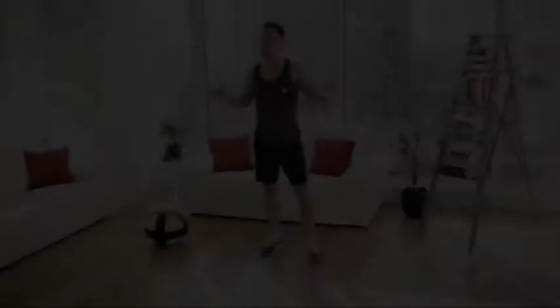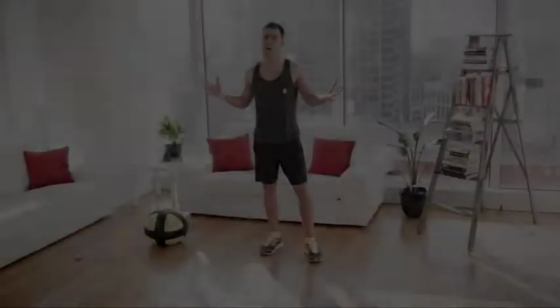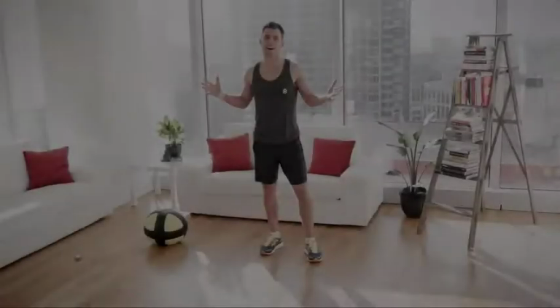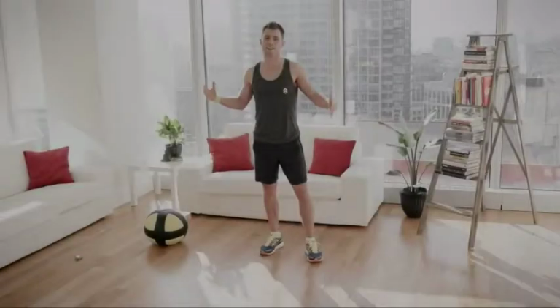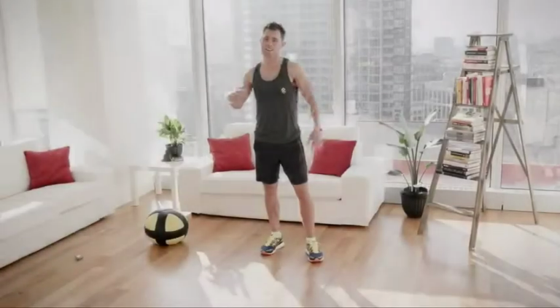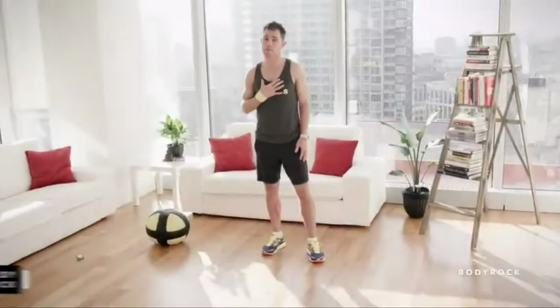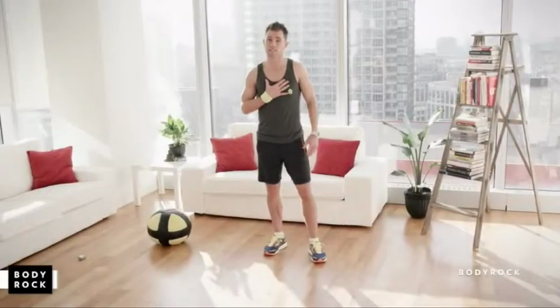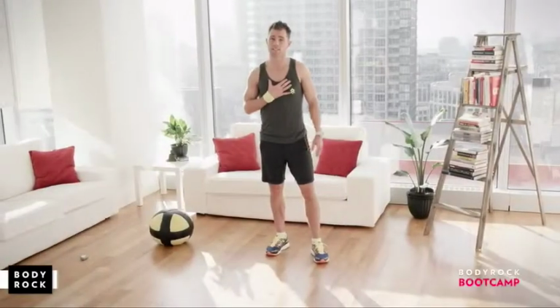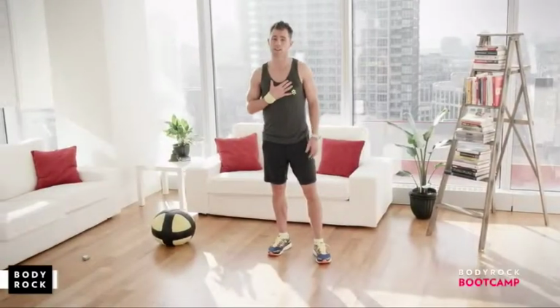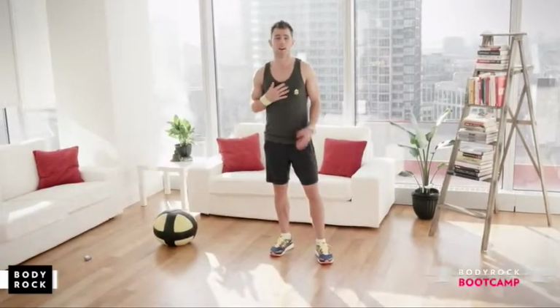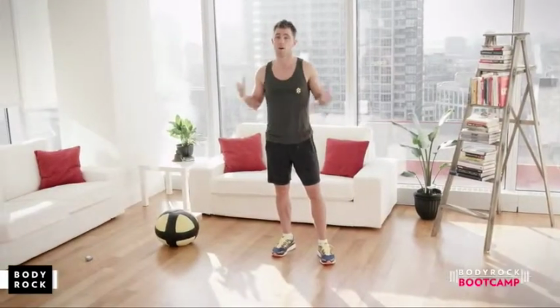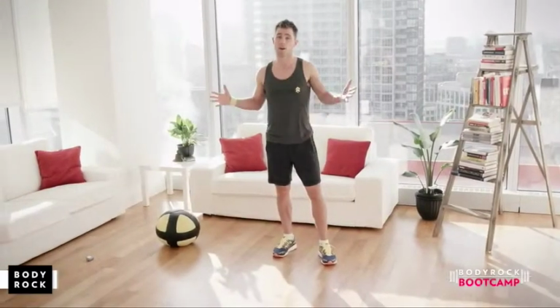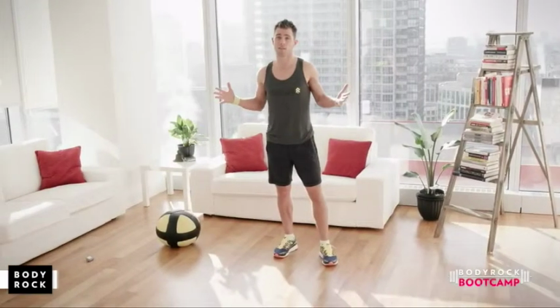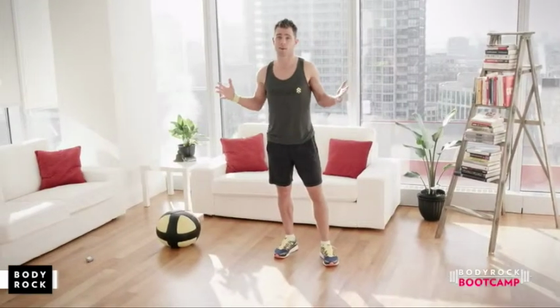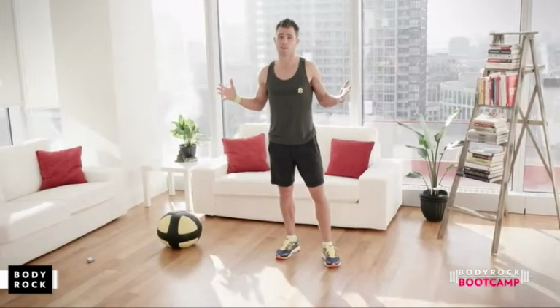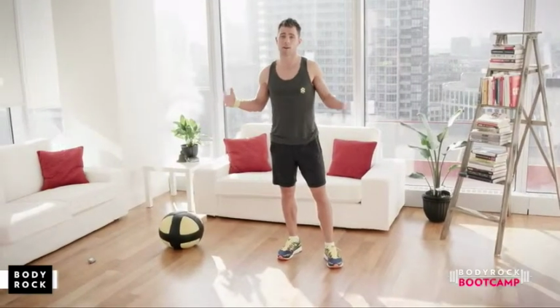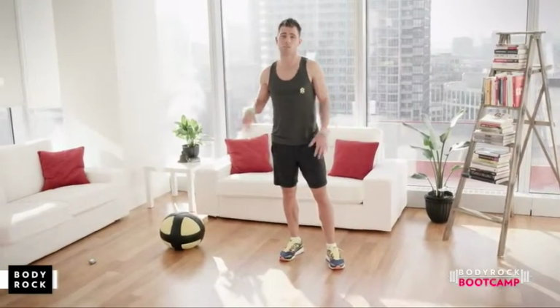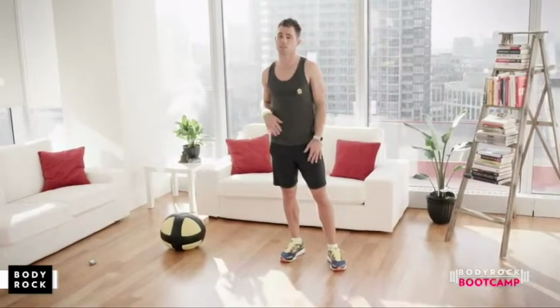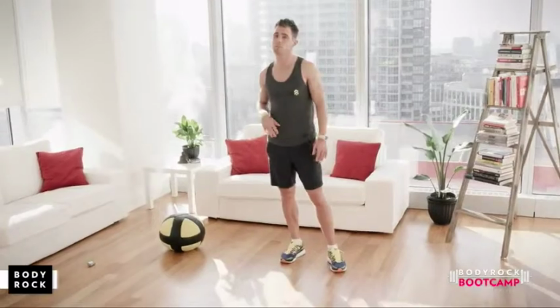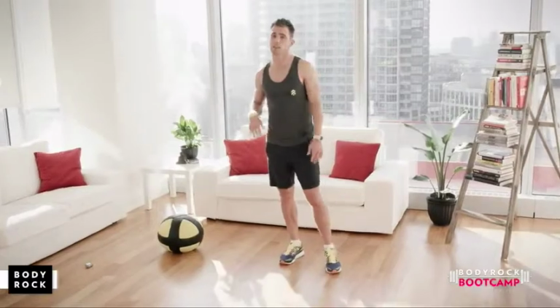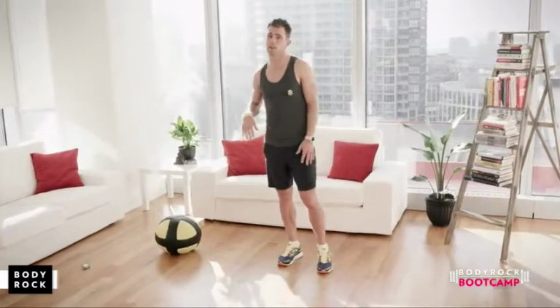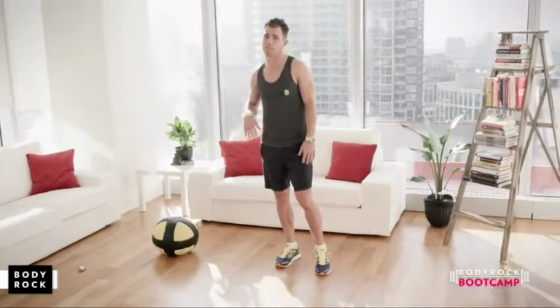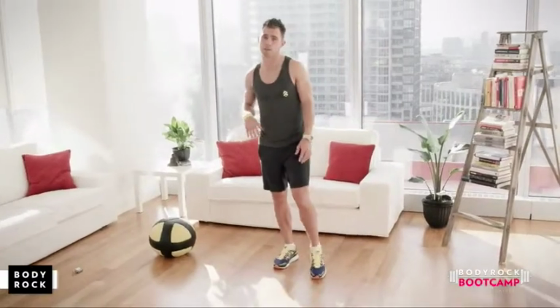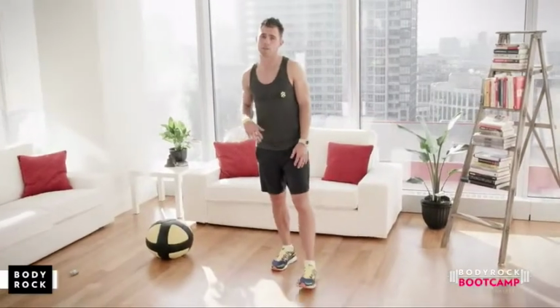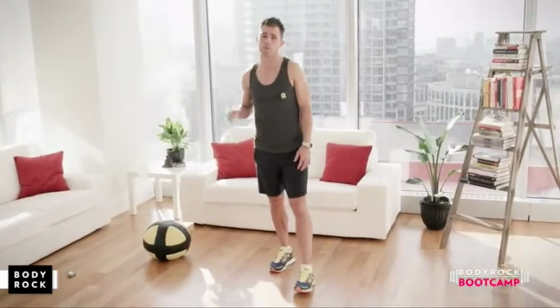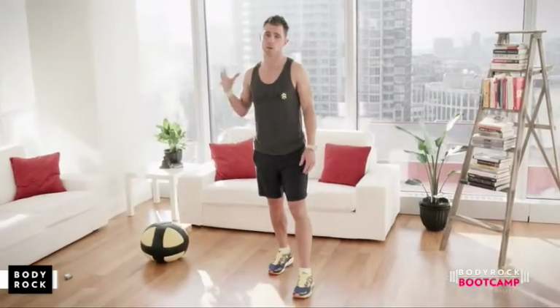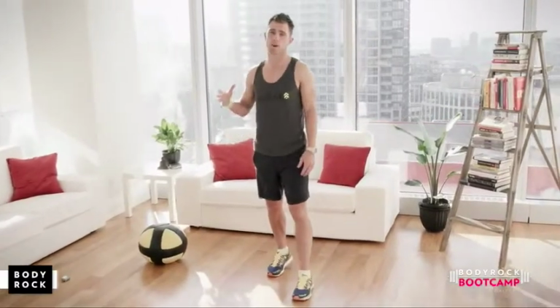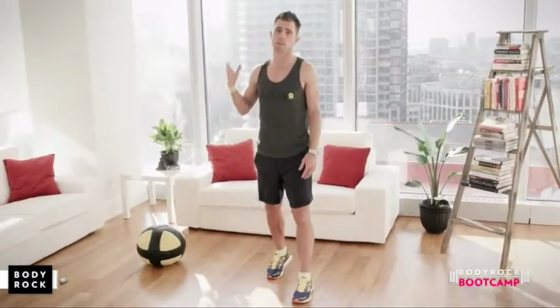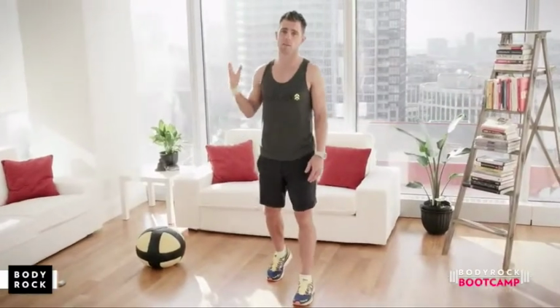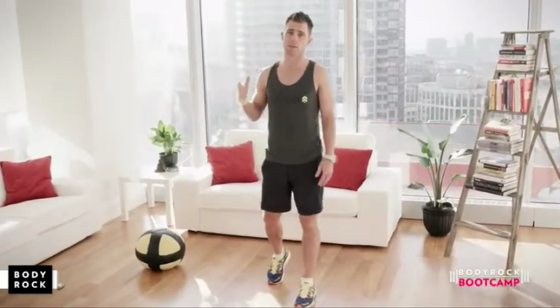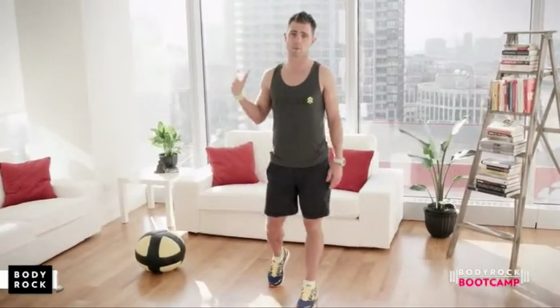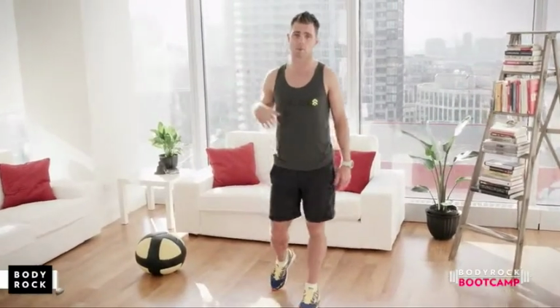Hey guys, I'm Chris Ty Walker and welcome to Body Rock. I'm super excited to be here with you for a 12-week program.